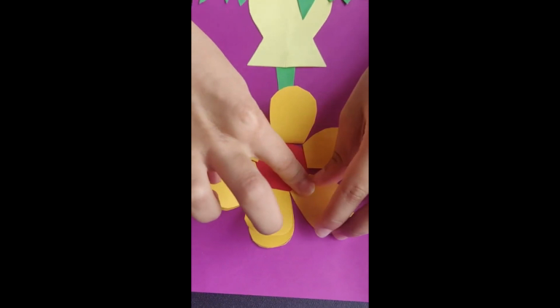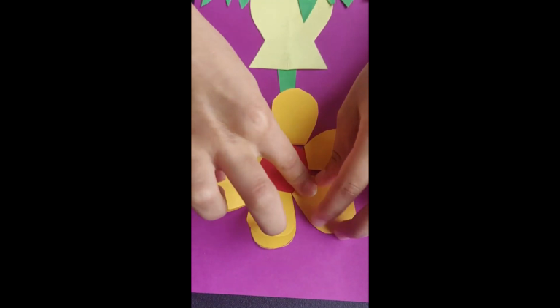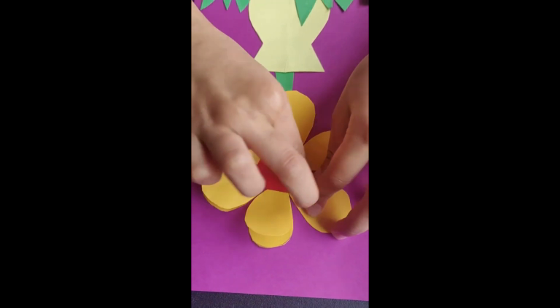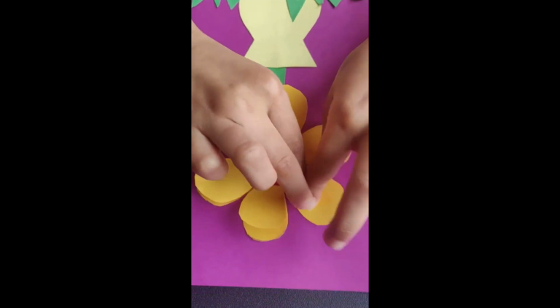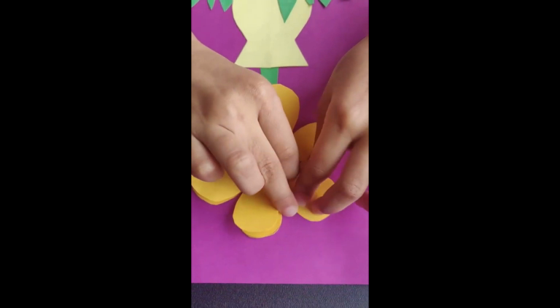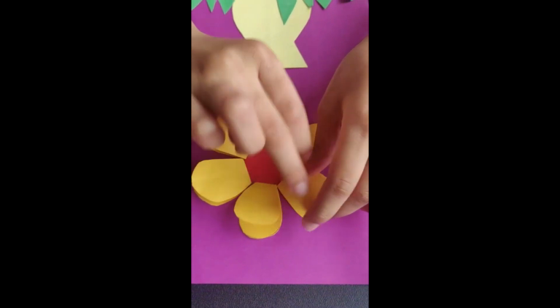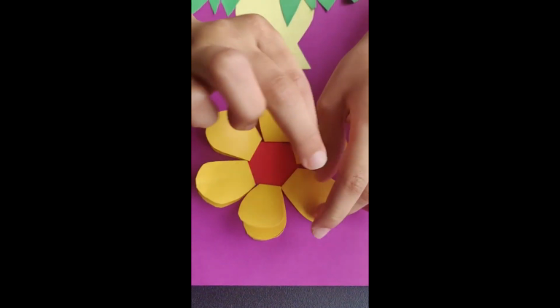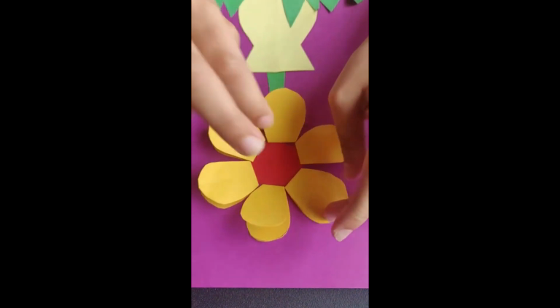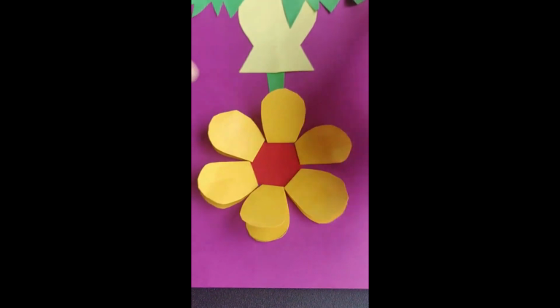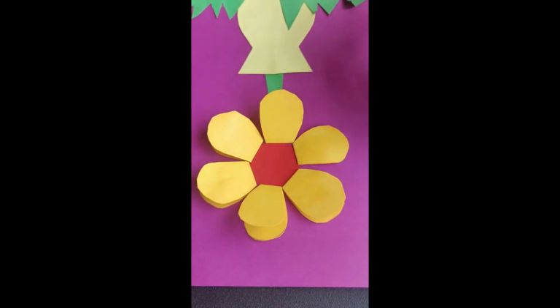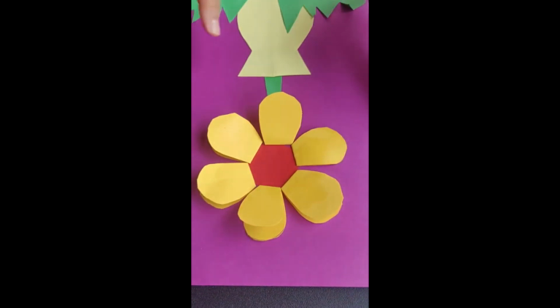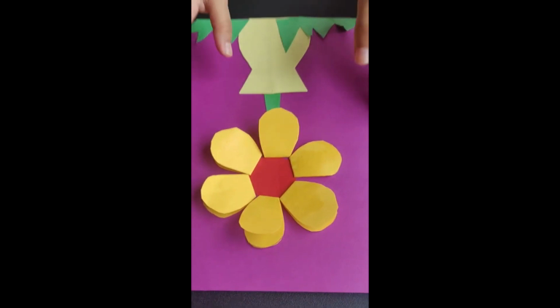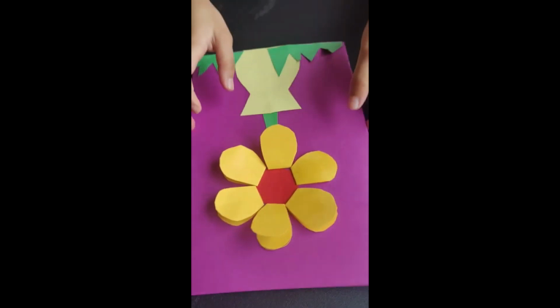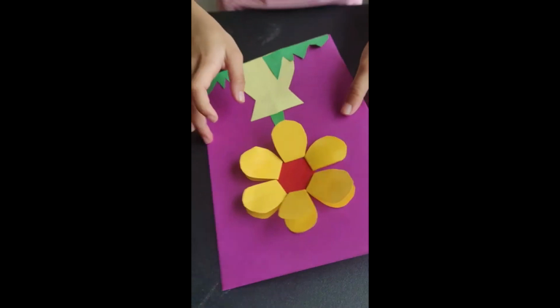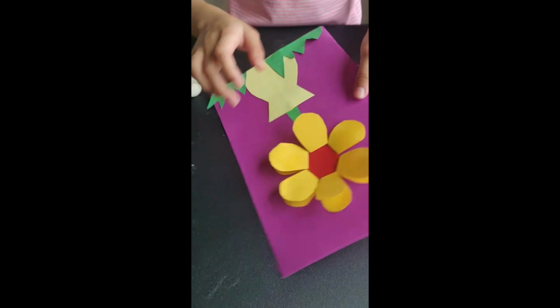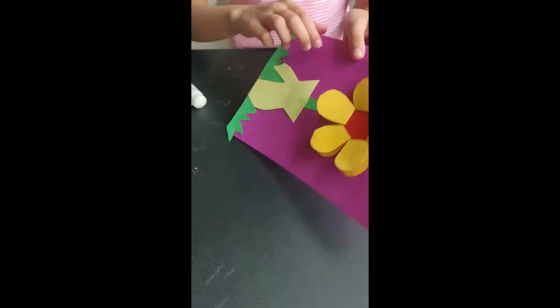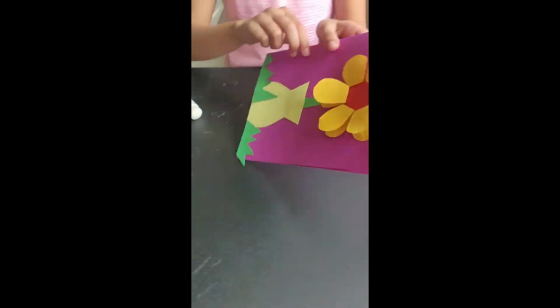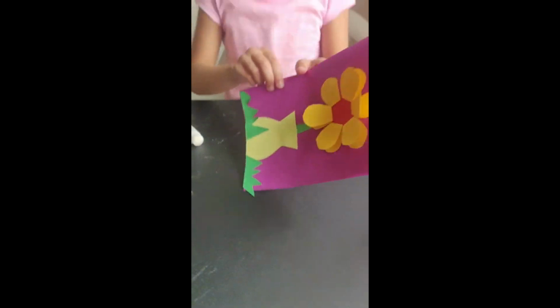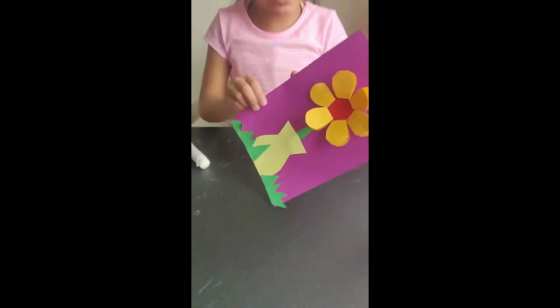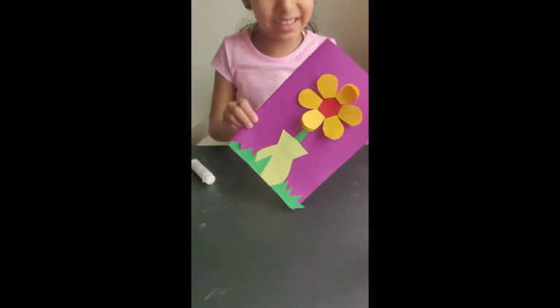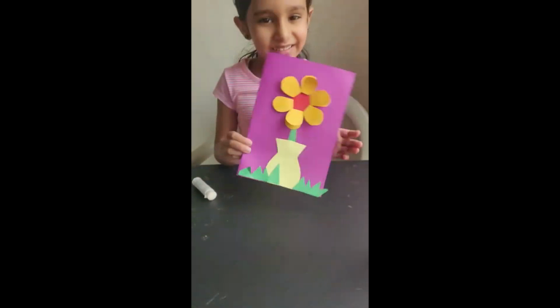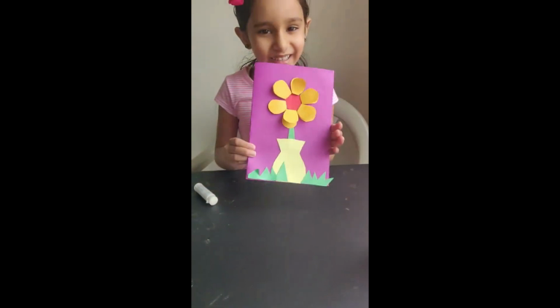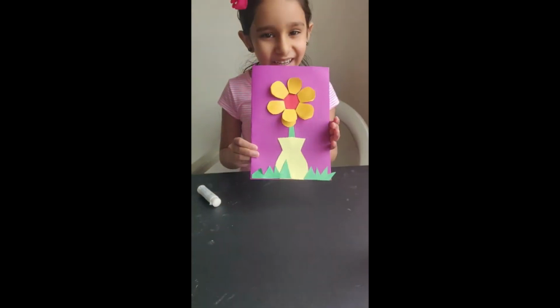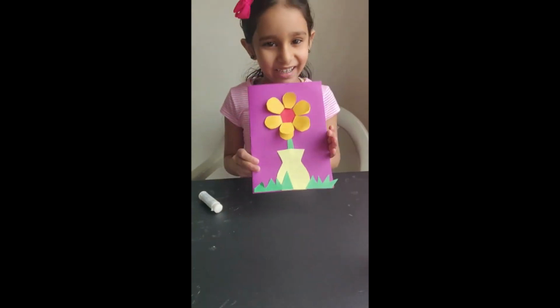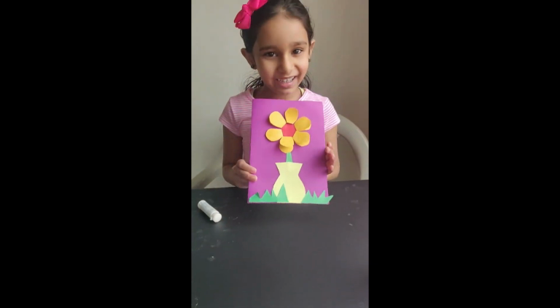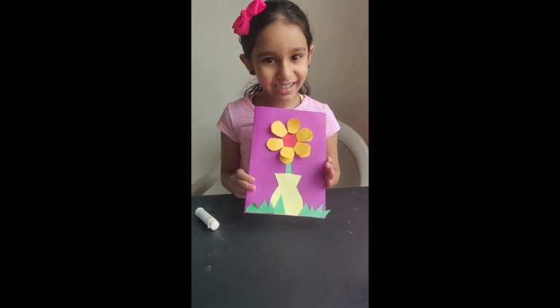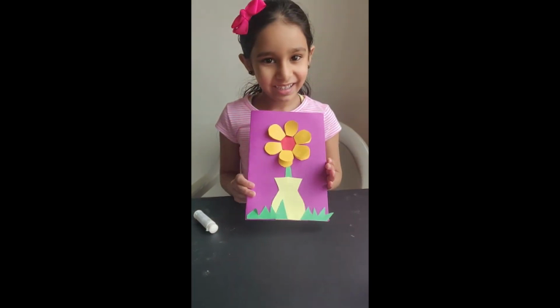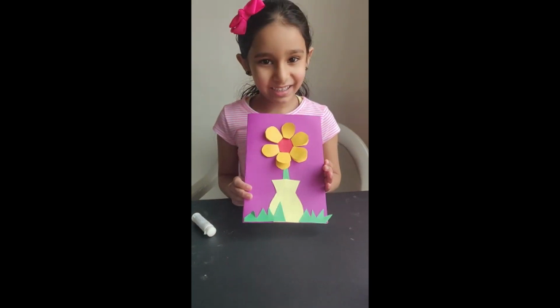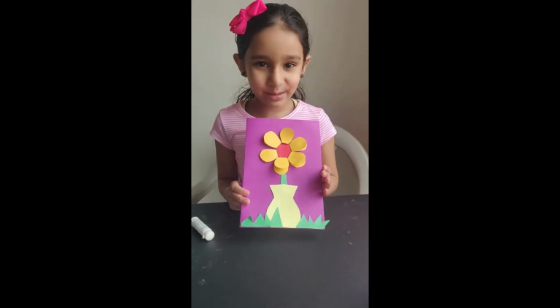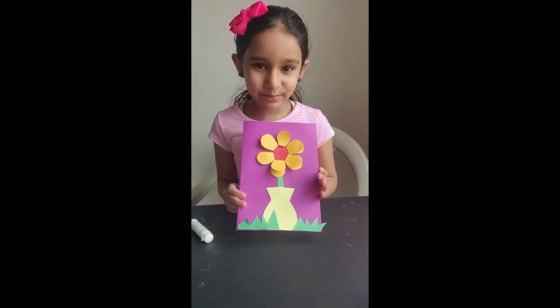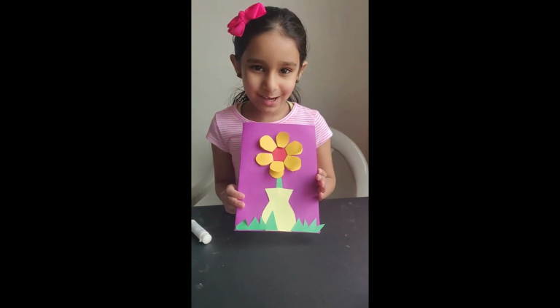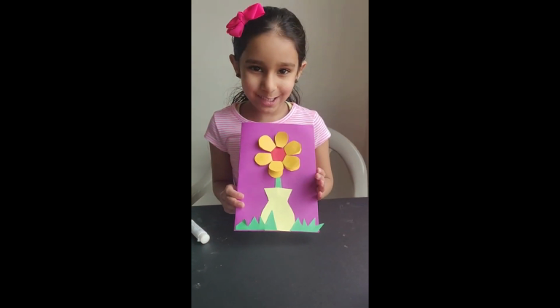We're done with our flower. That's cute, right? A cute flower.